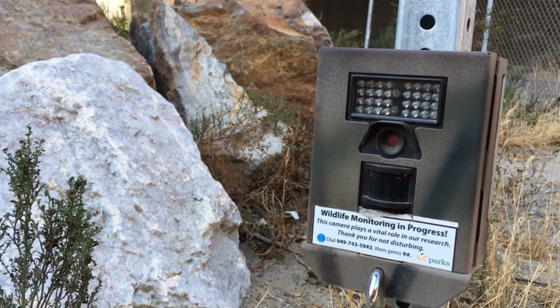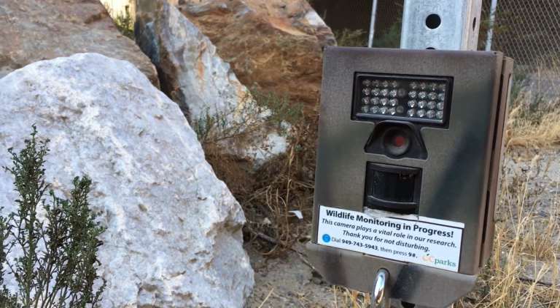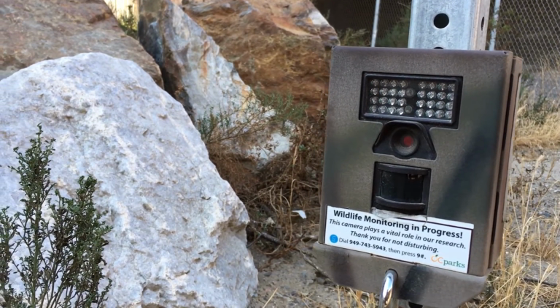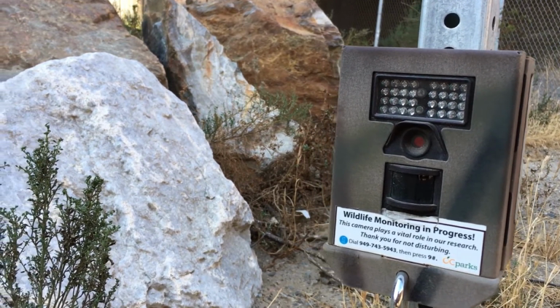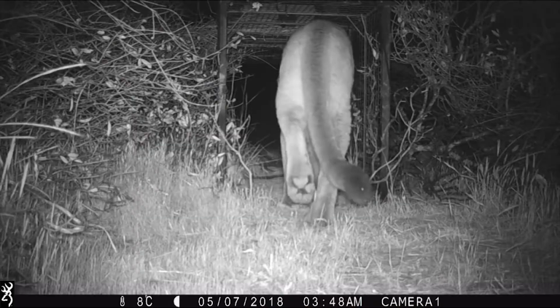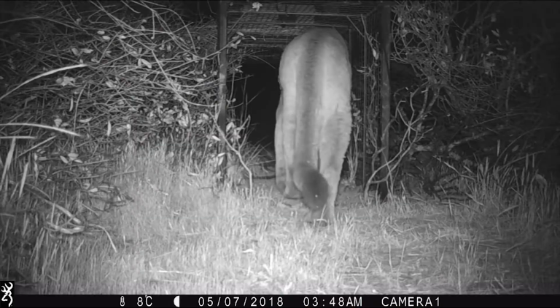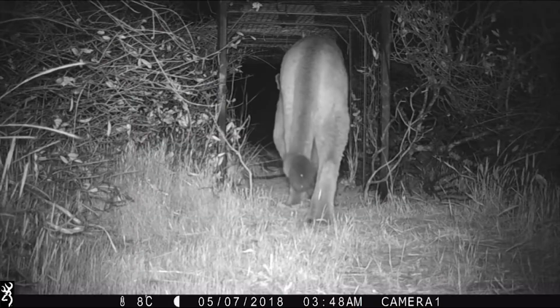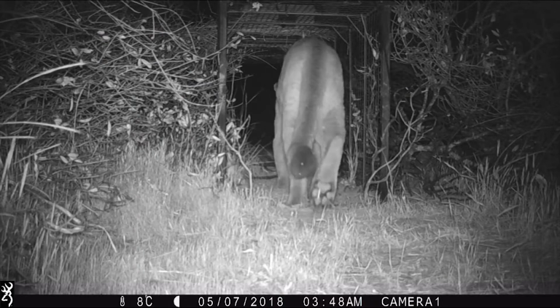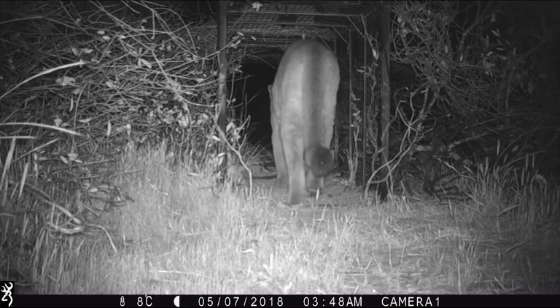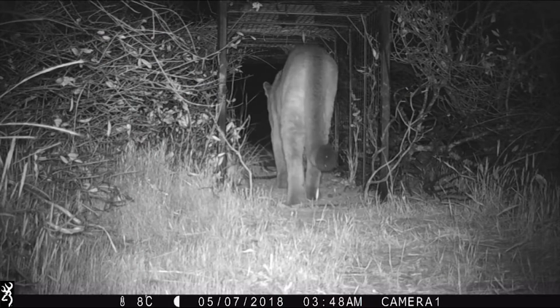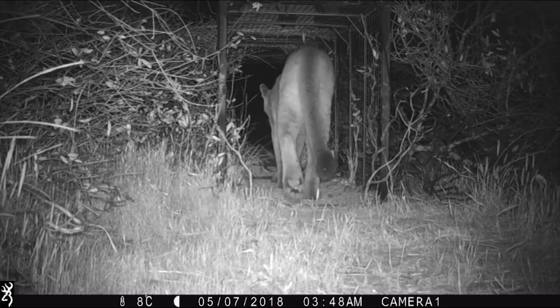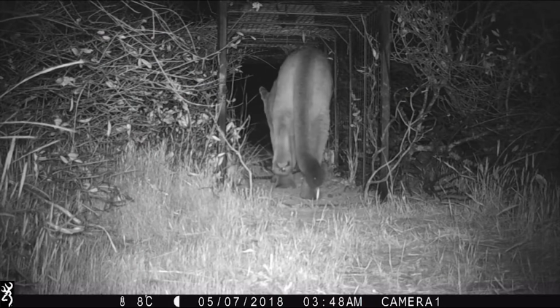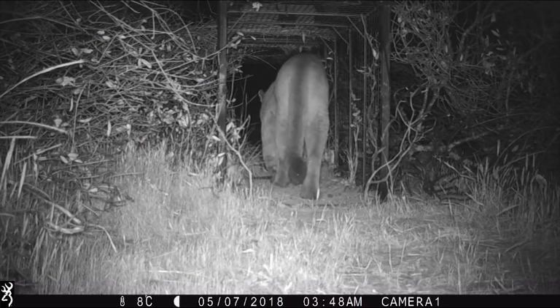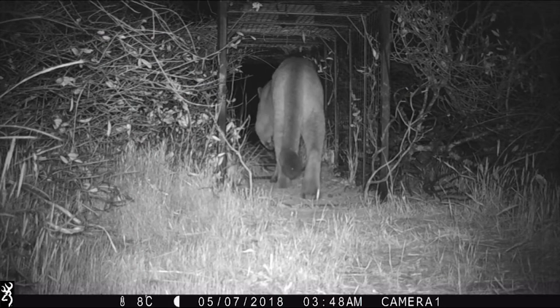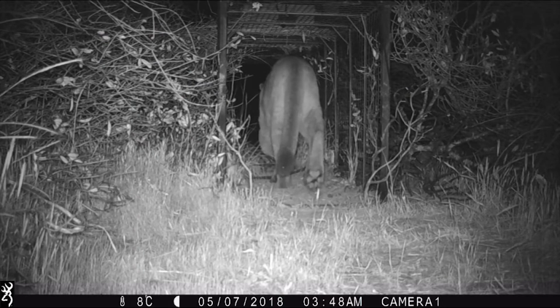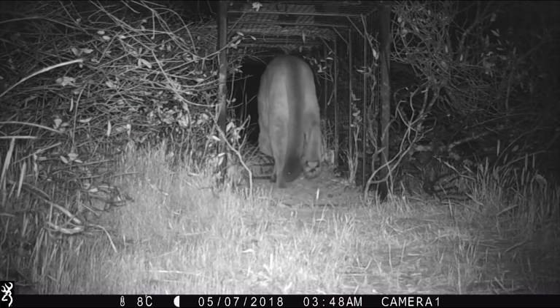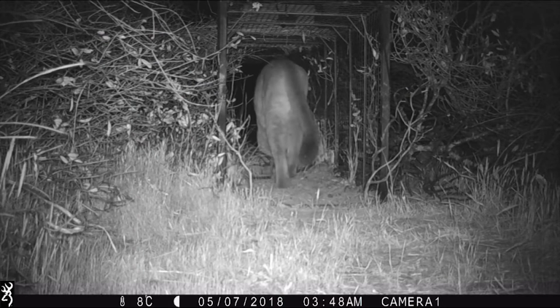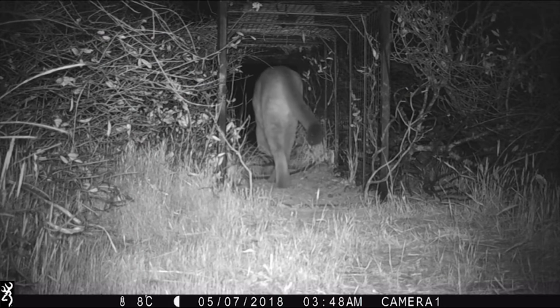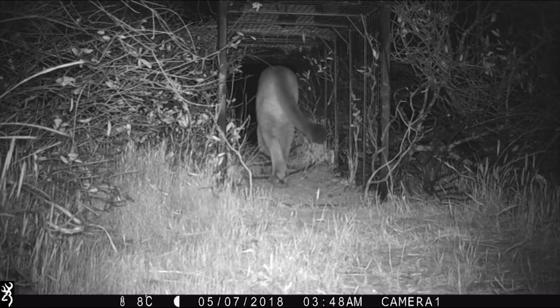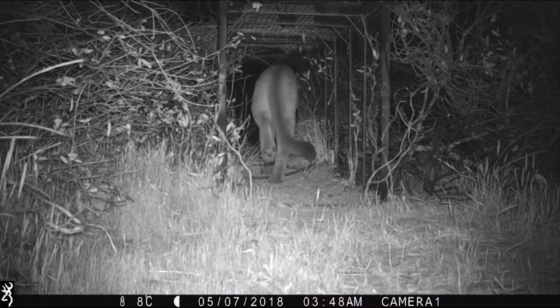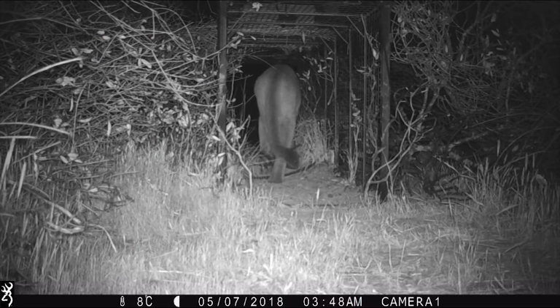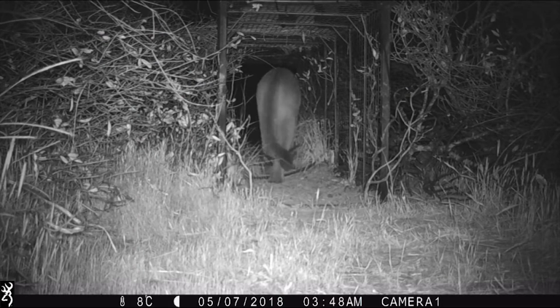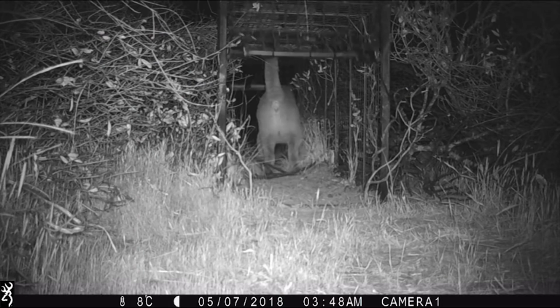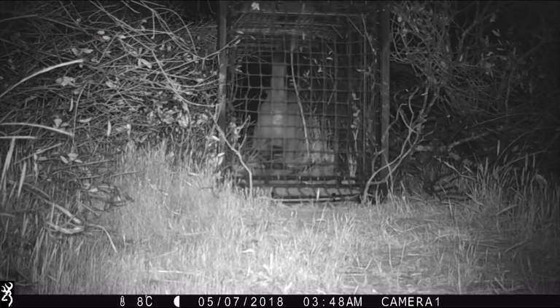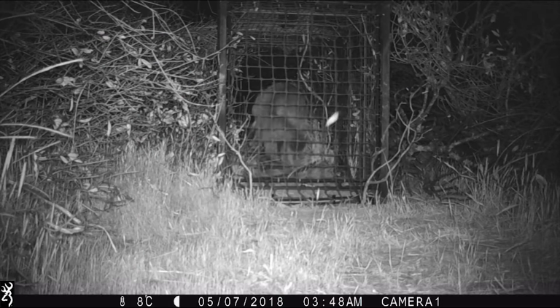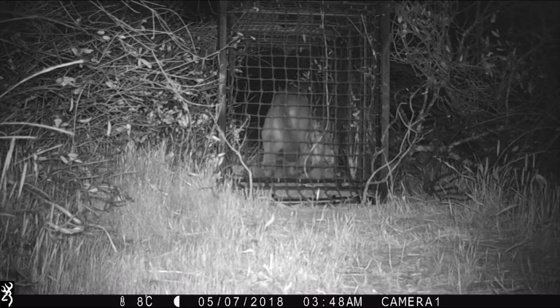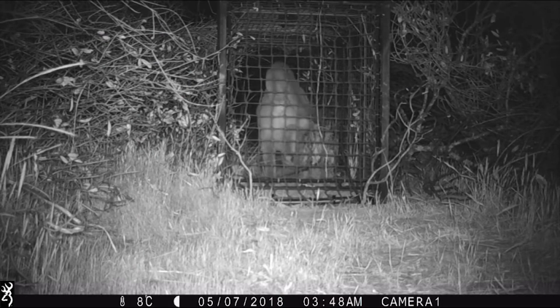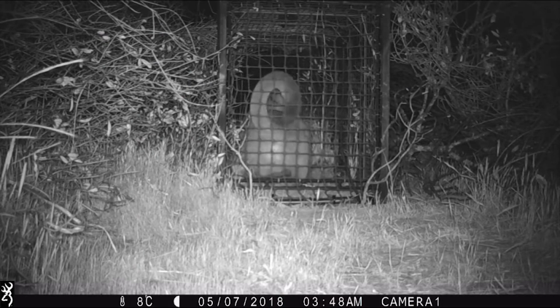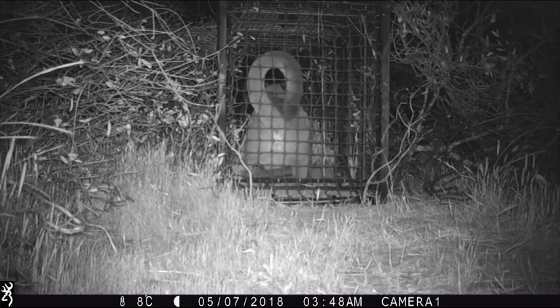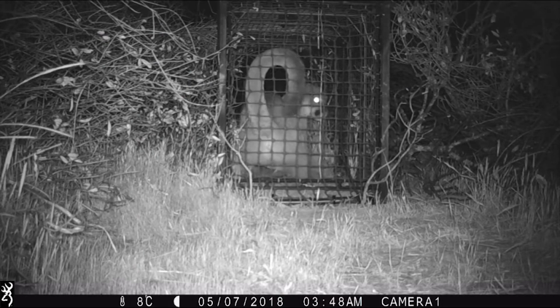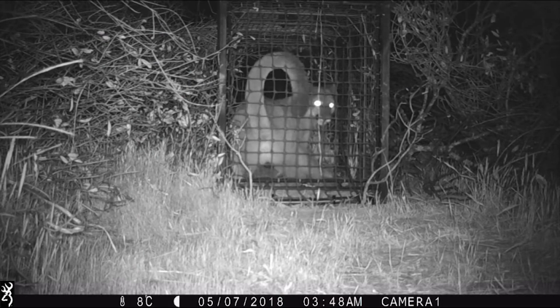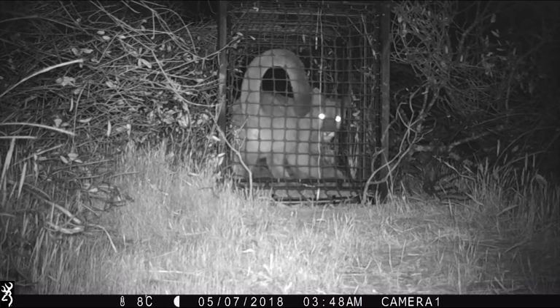Once their presence is confirmed, a trap is prepared, which can be walk-through cages, the use of hounds, or bait.